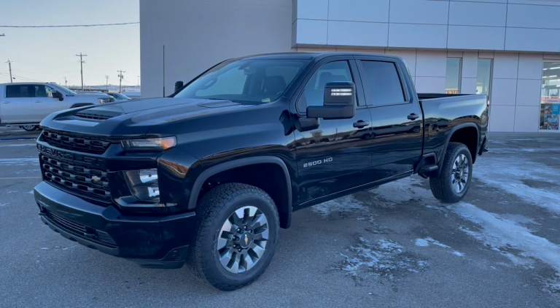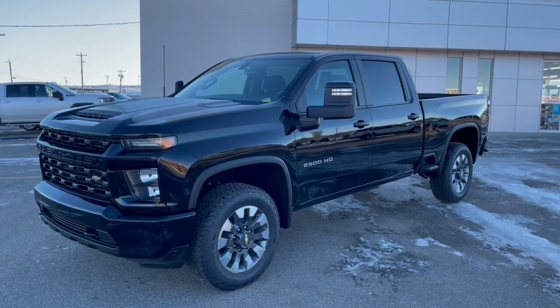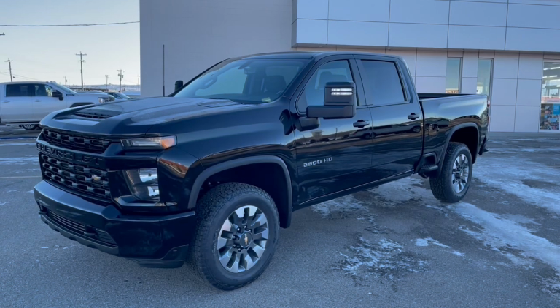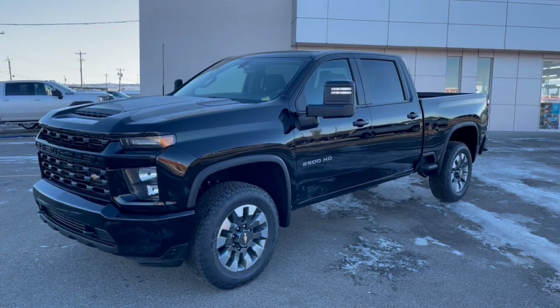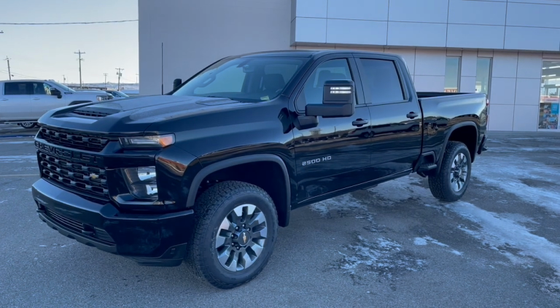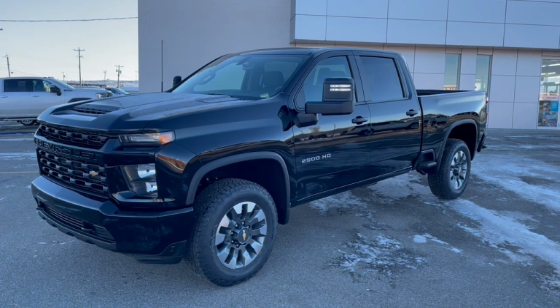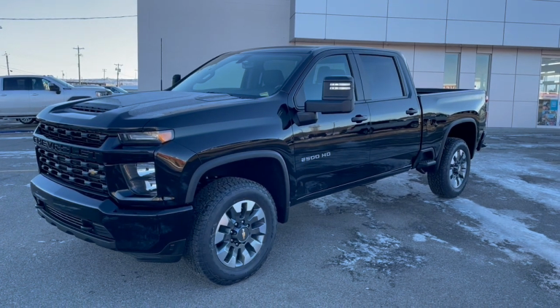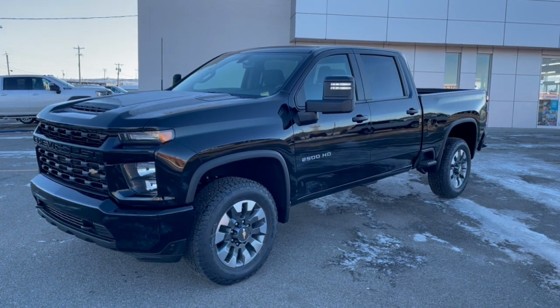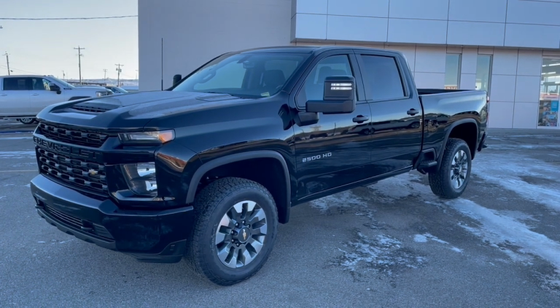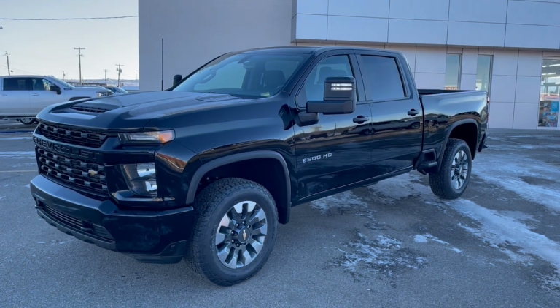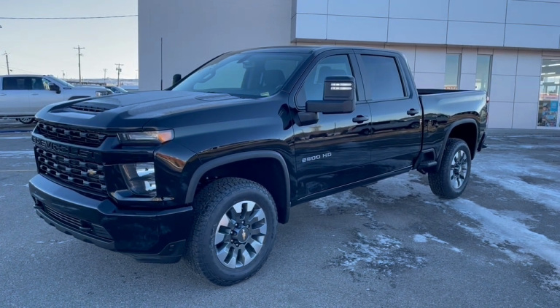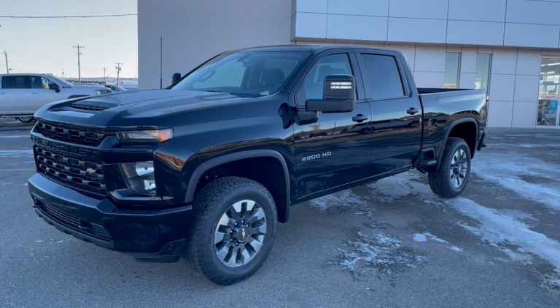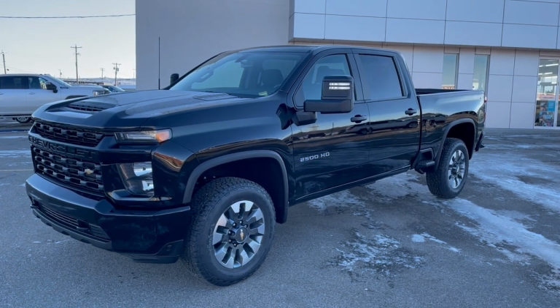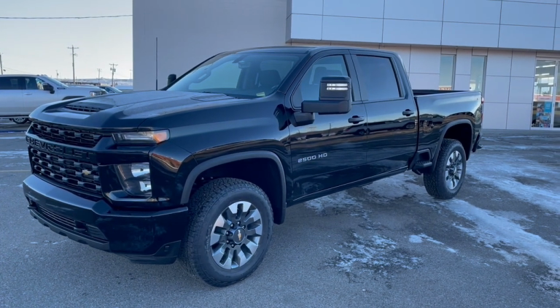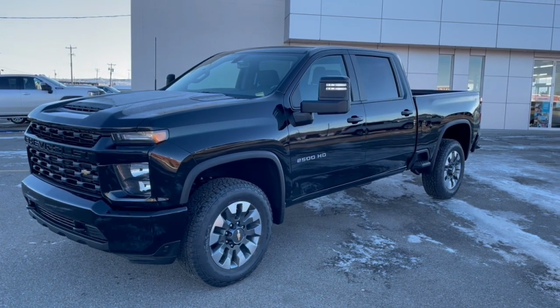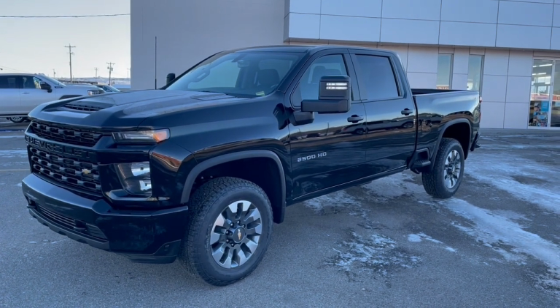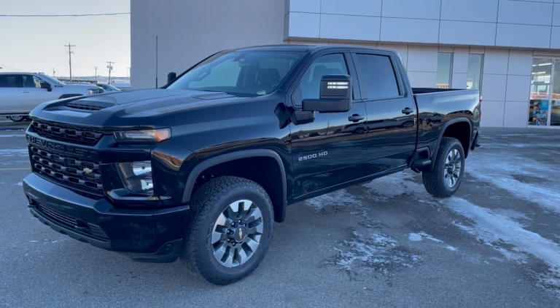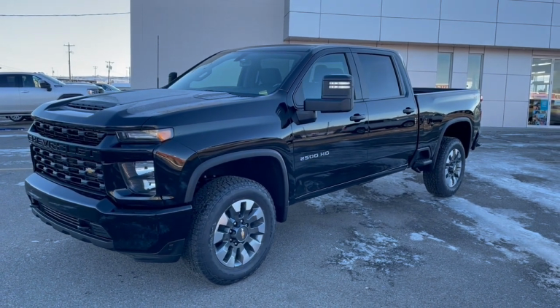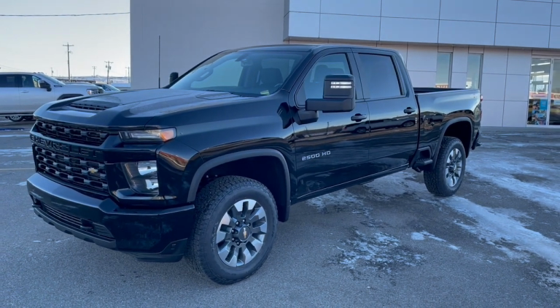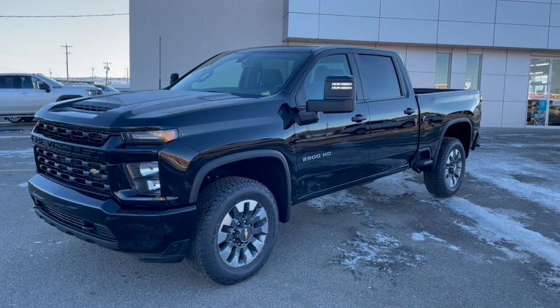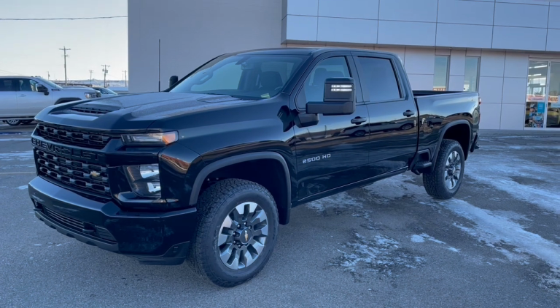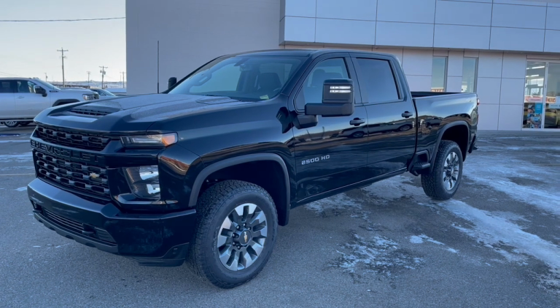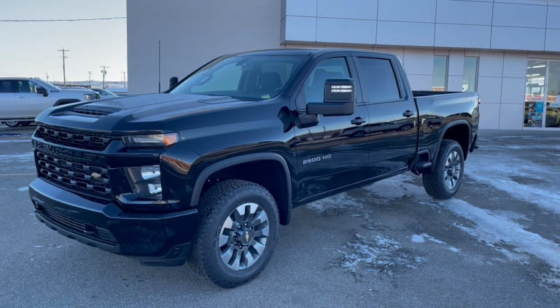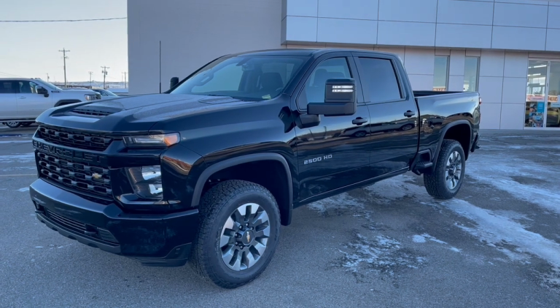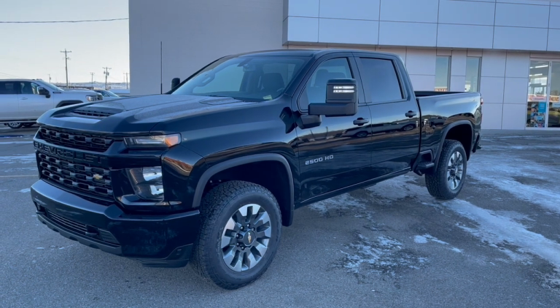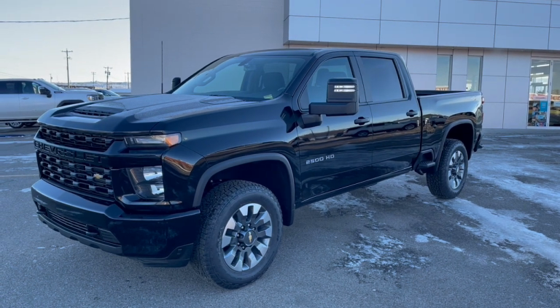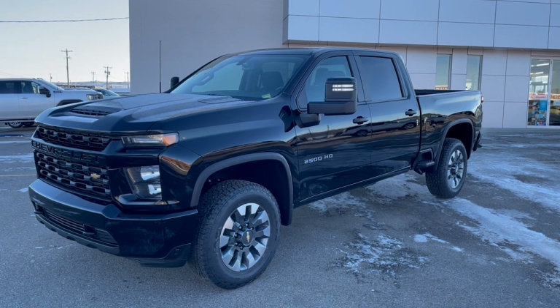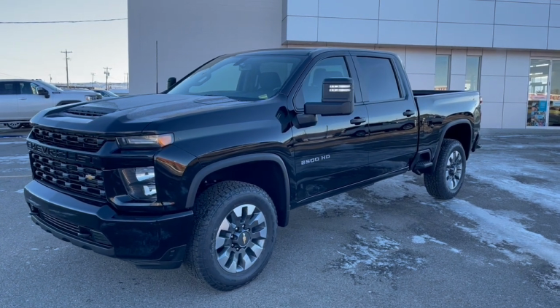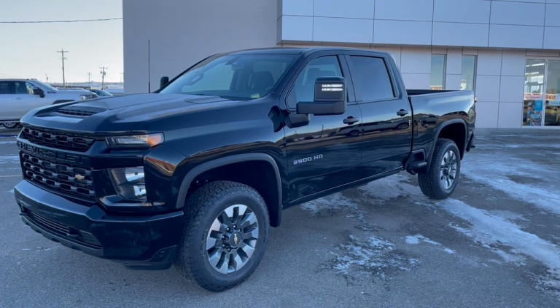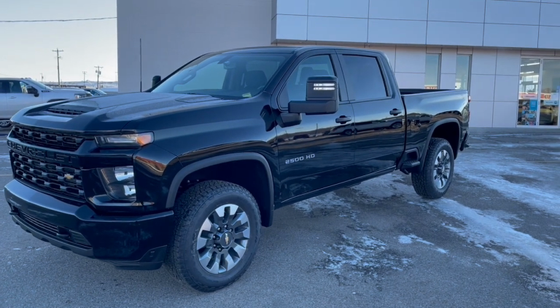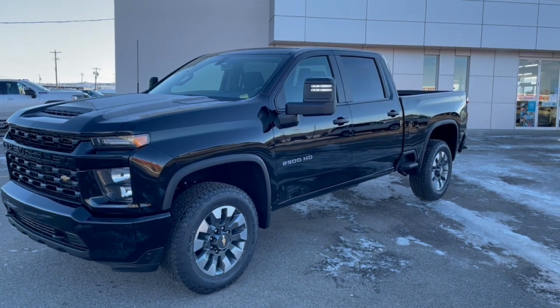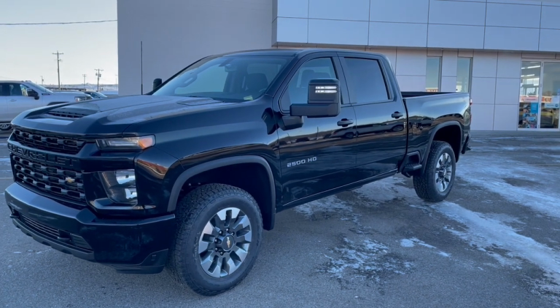Hey folks, it's Brad LeDrew here at Western GM in Drumheller, Alberta, Canada, and just did a video on a different vehicle.